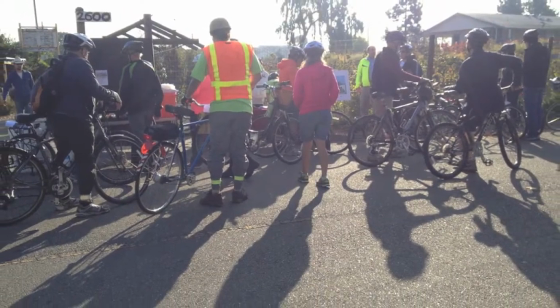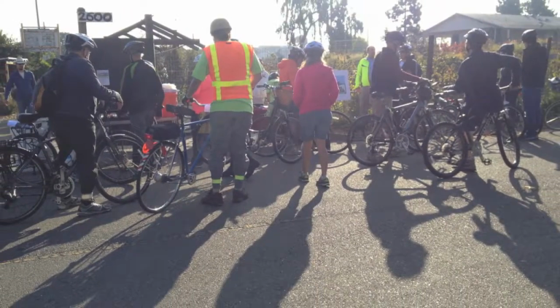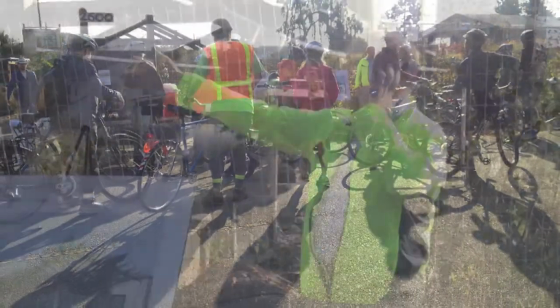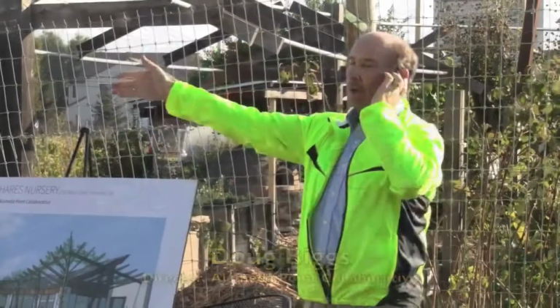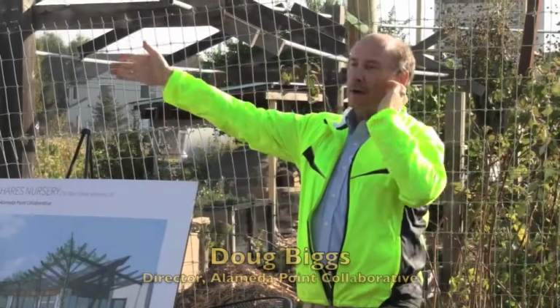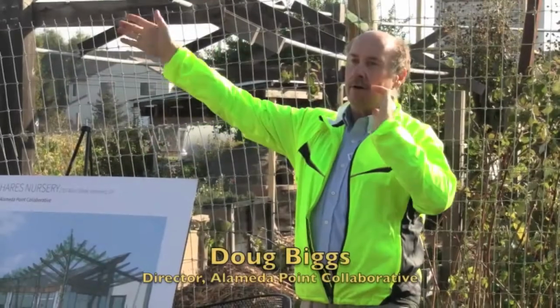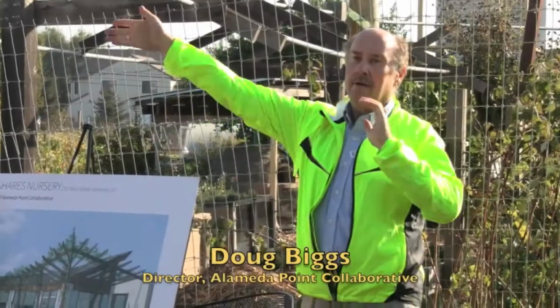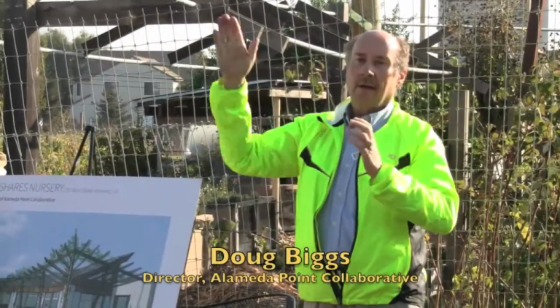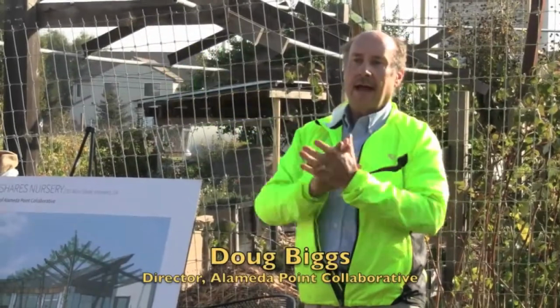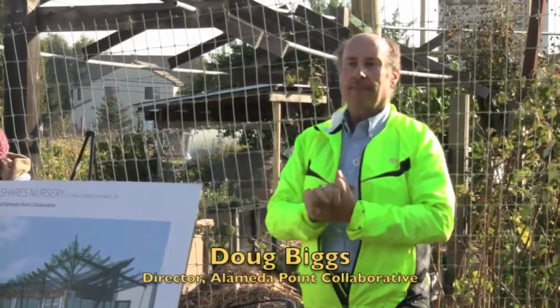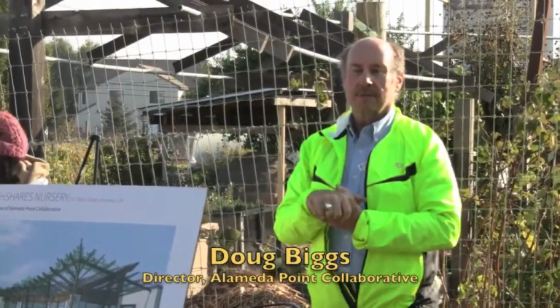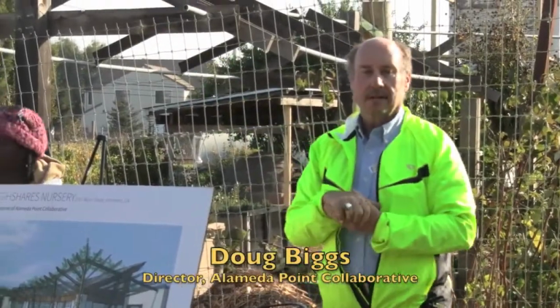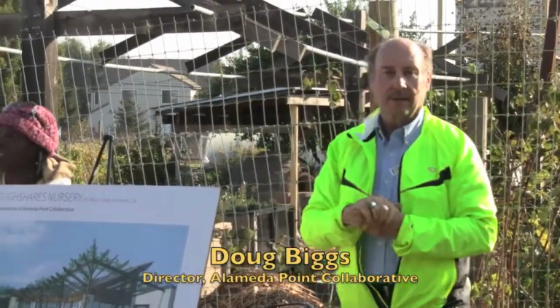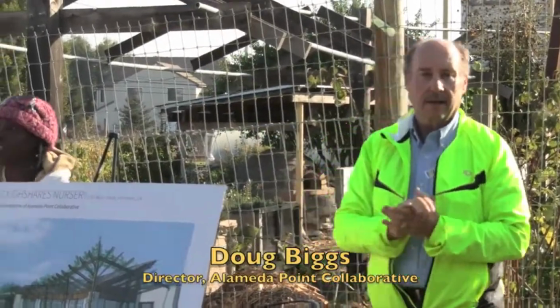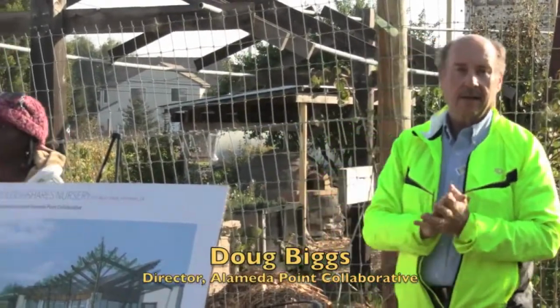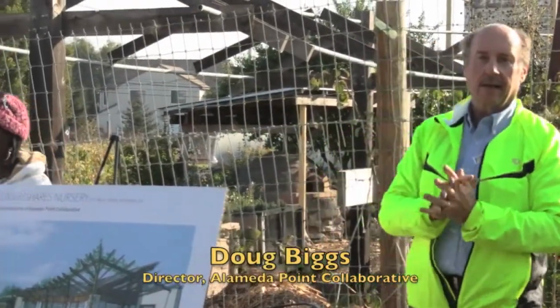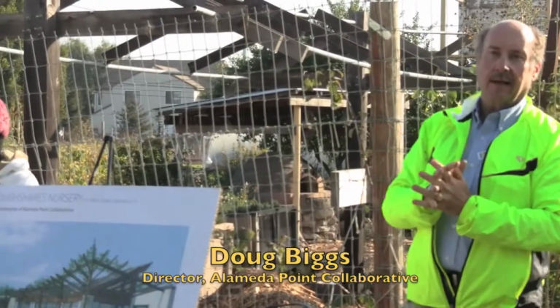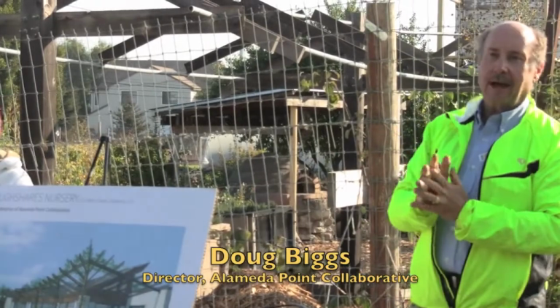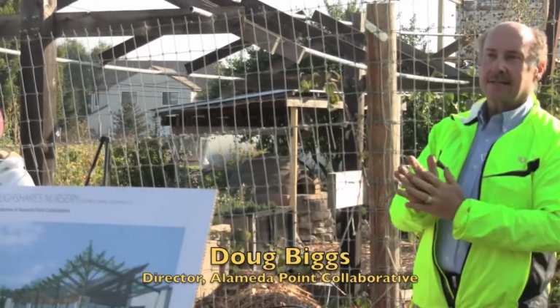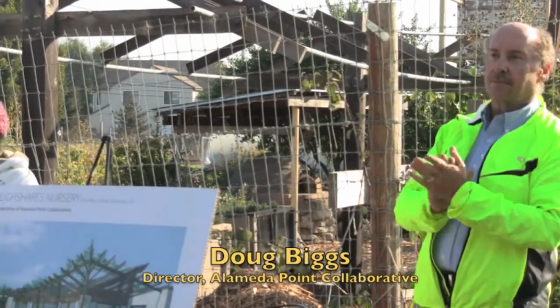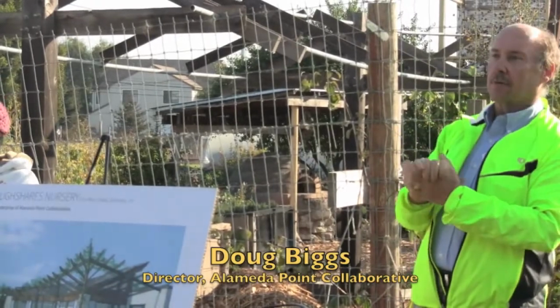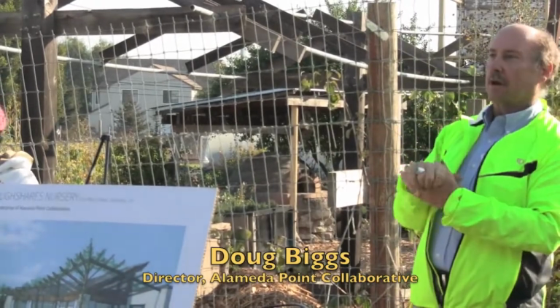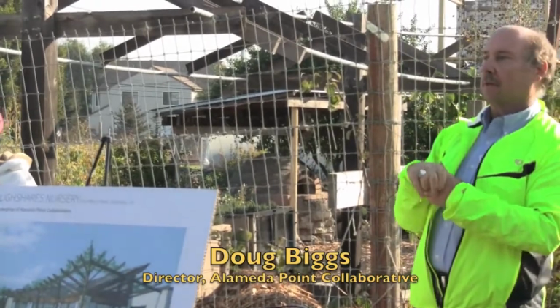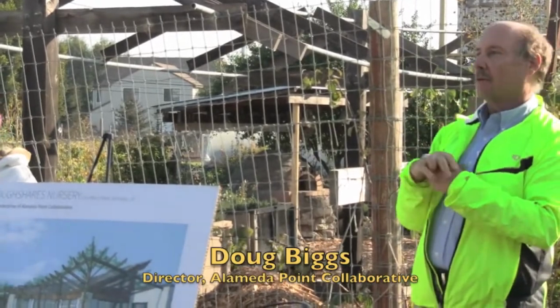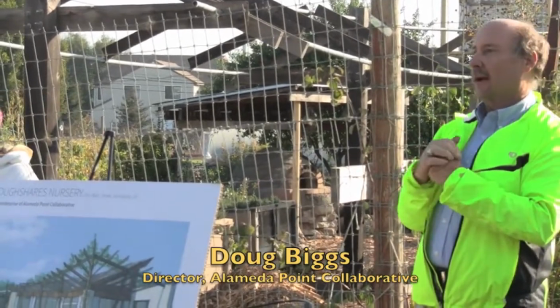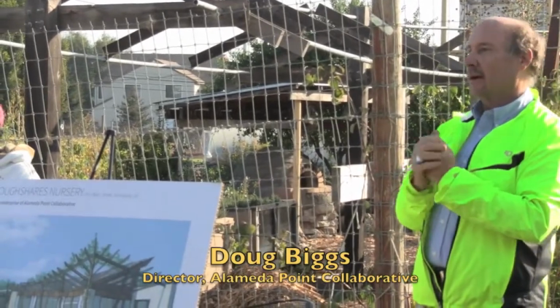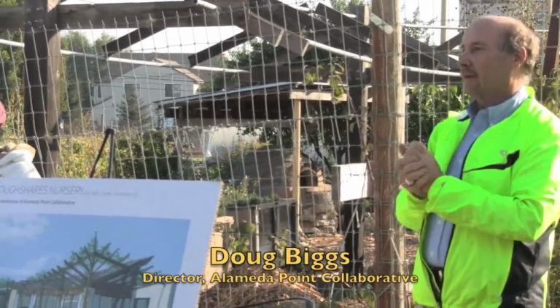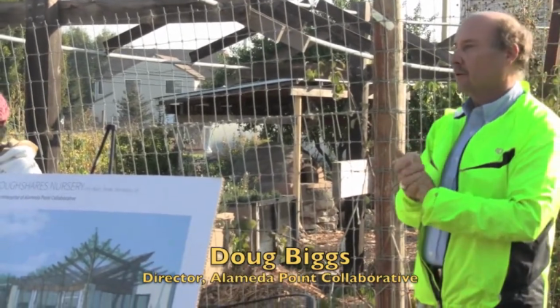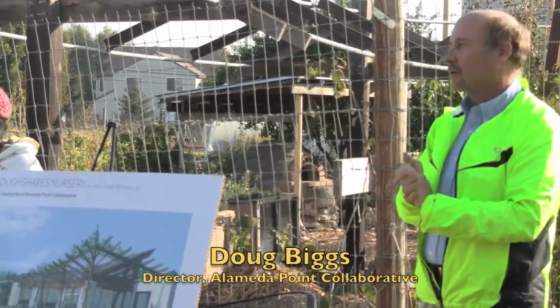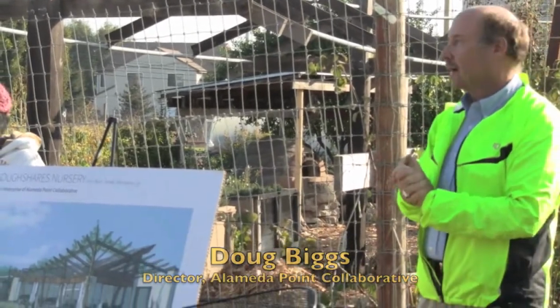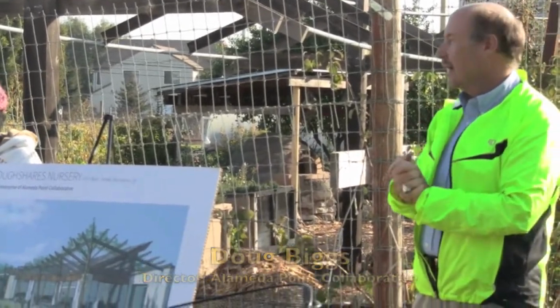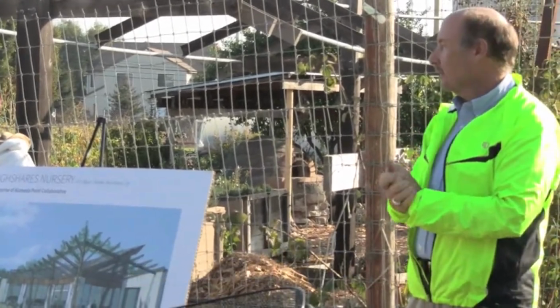We have water, apples dipped in honey, and passion fruit — all grown out here for you to try out.